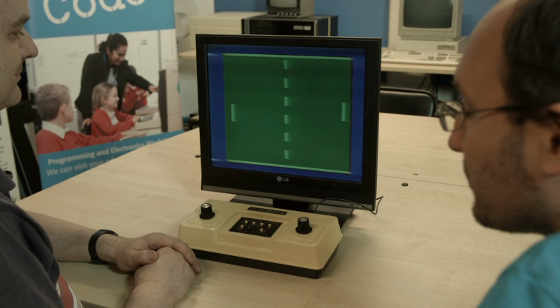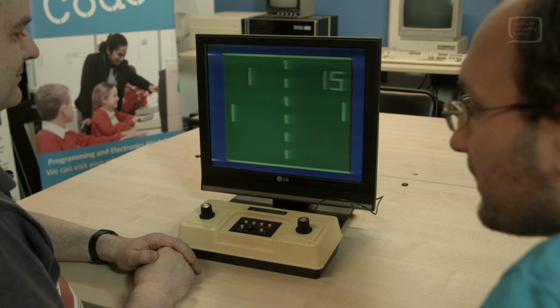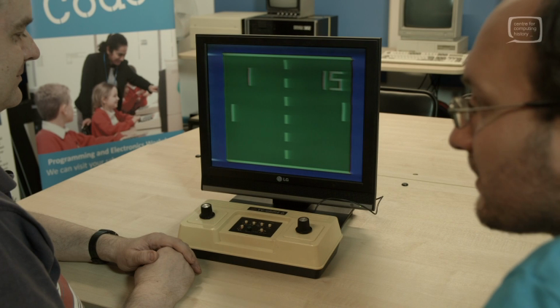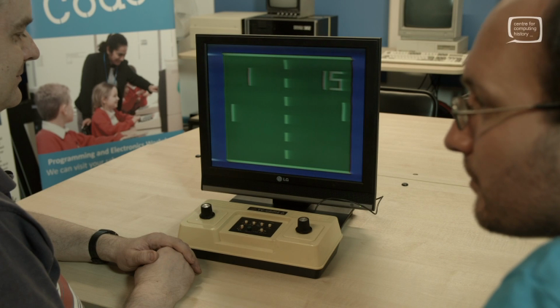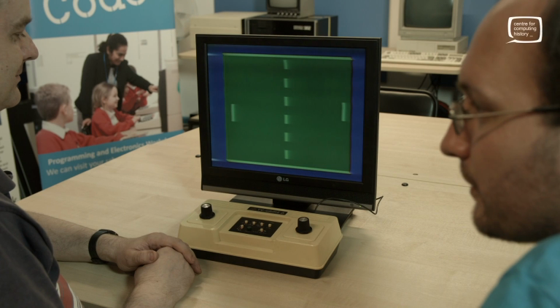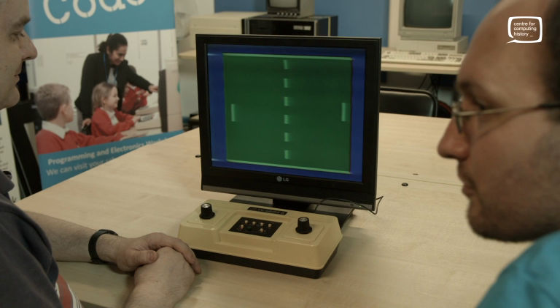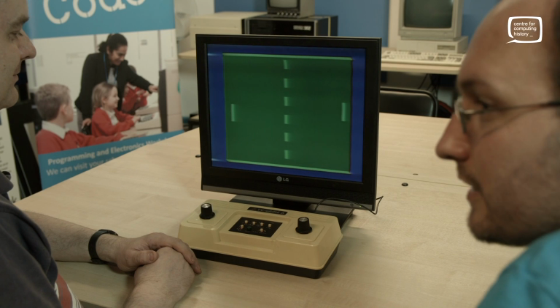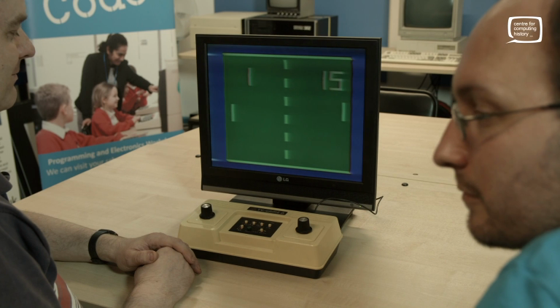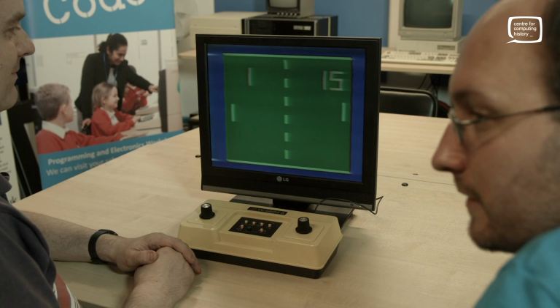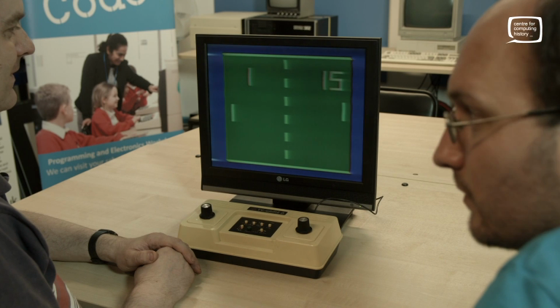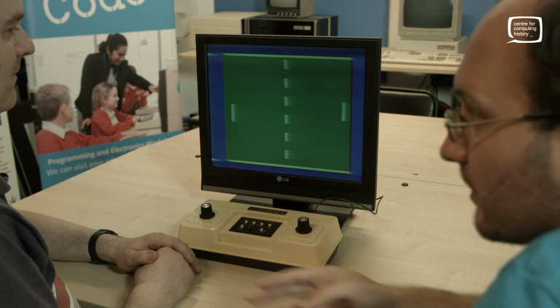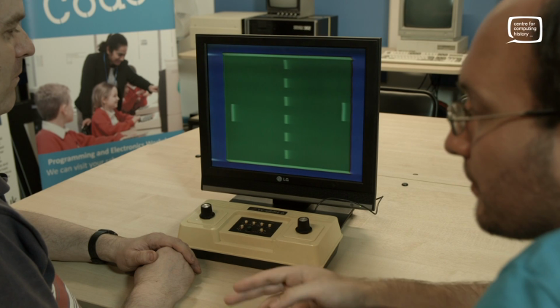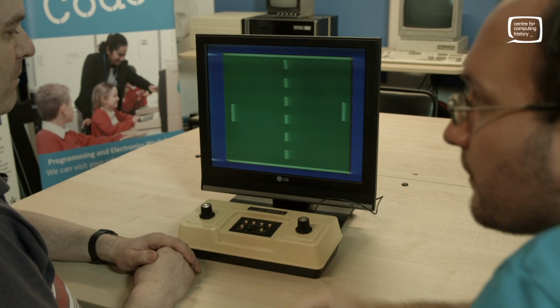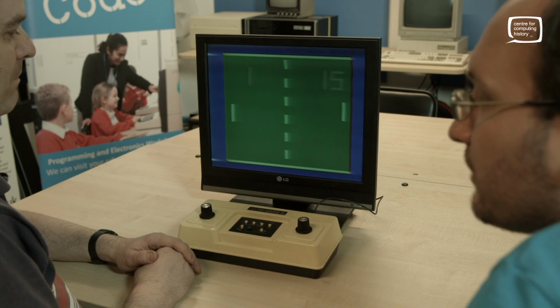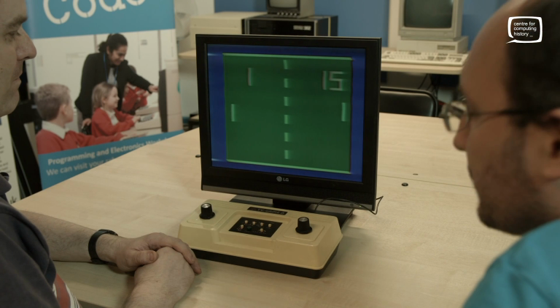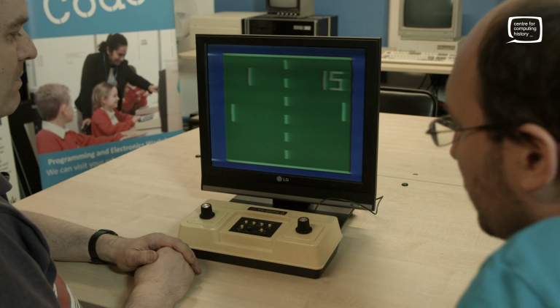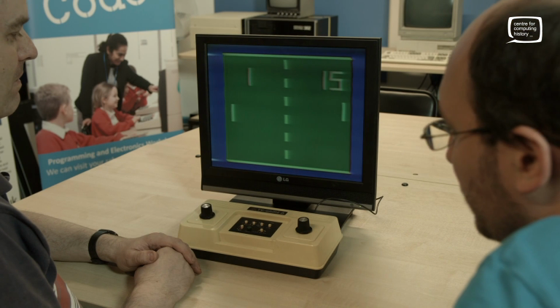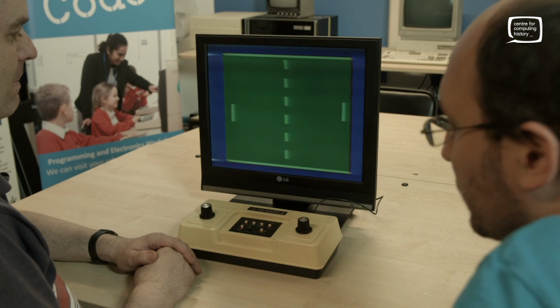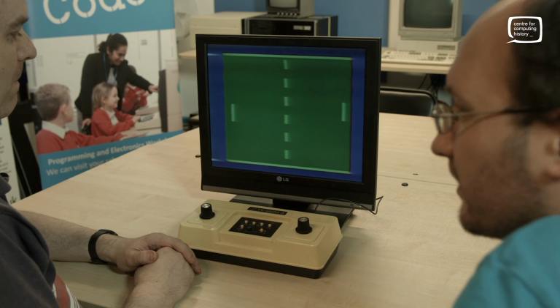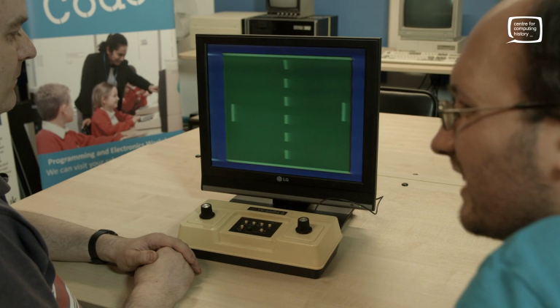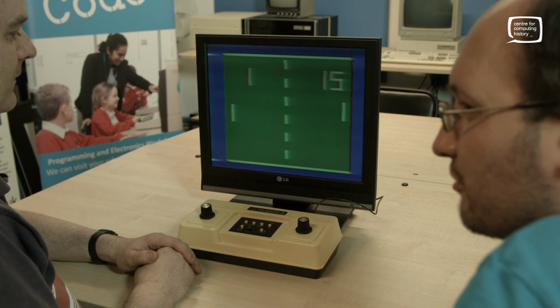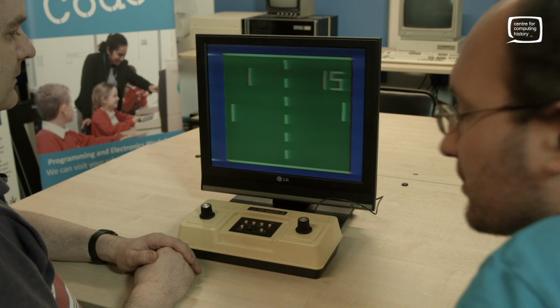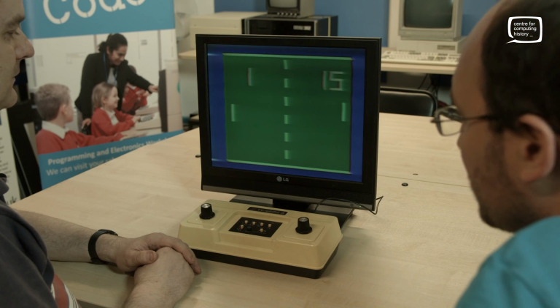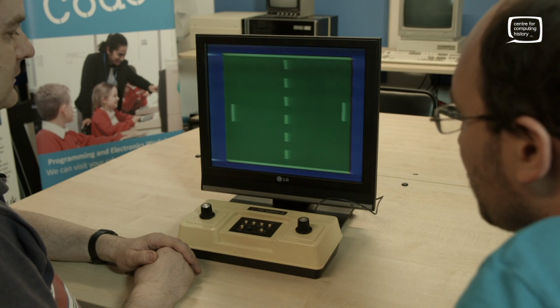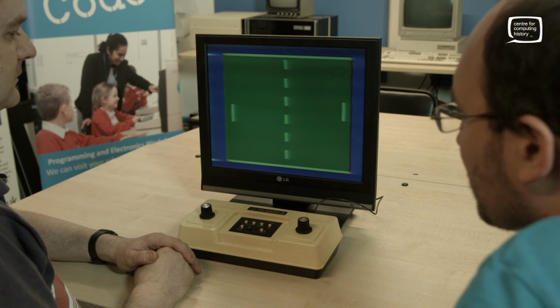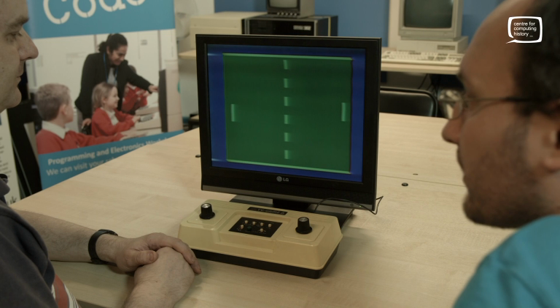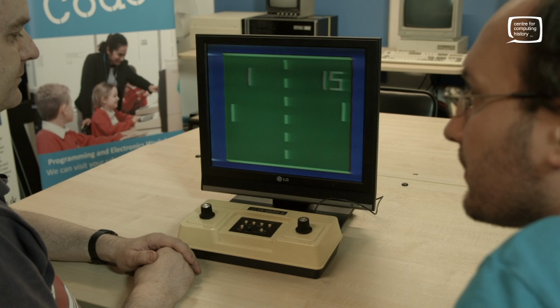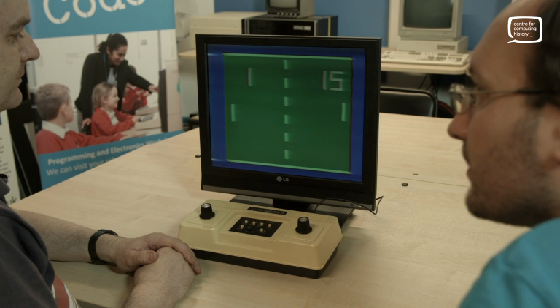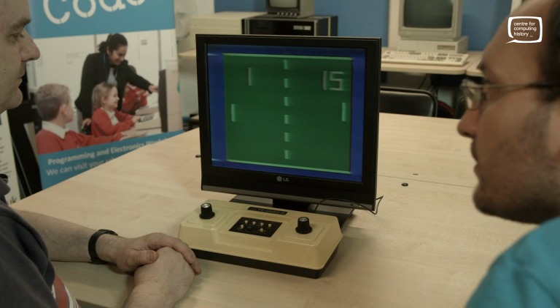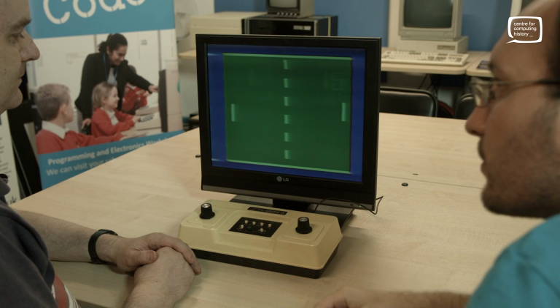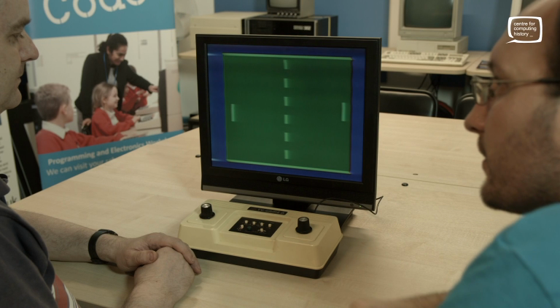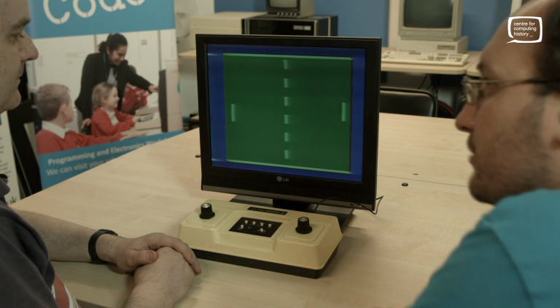Welcome to the Centre for Union History. I'm Phil, here with Adrian, and we've got an interesting toy to play with. What have we got, Adrian?